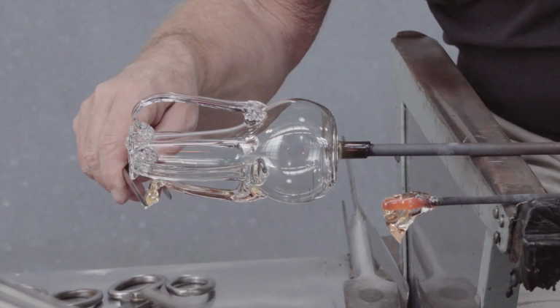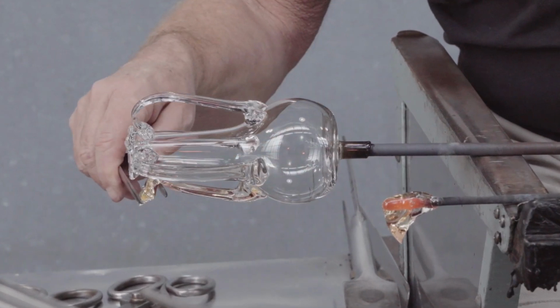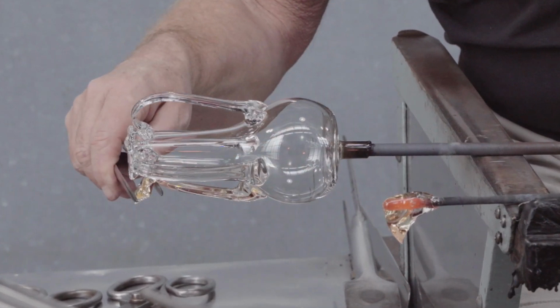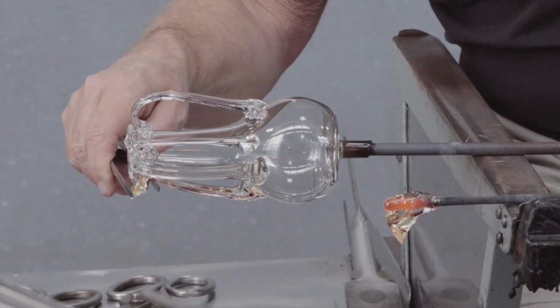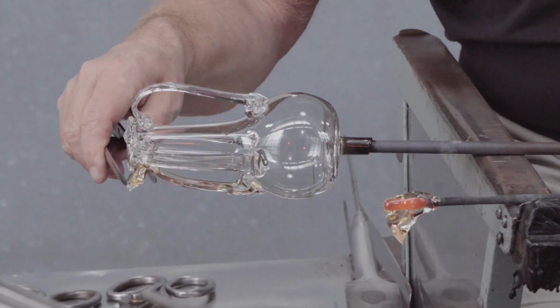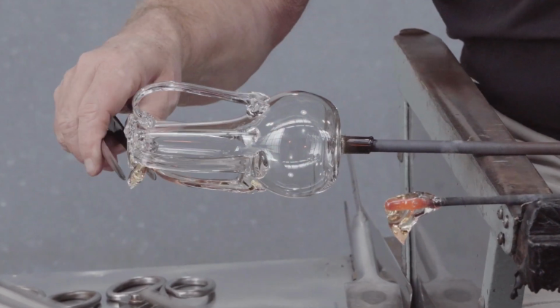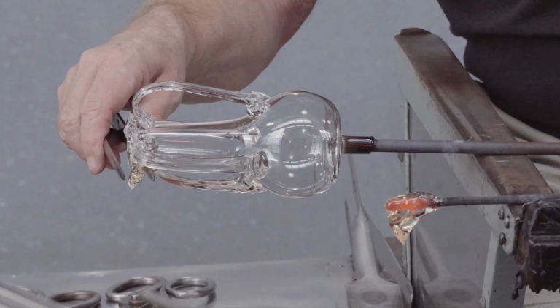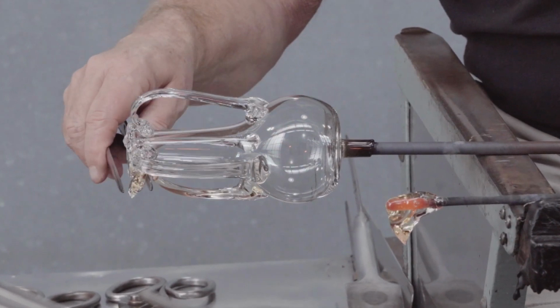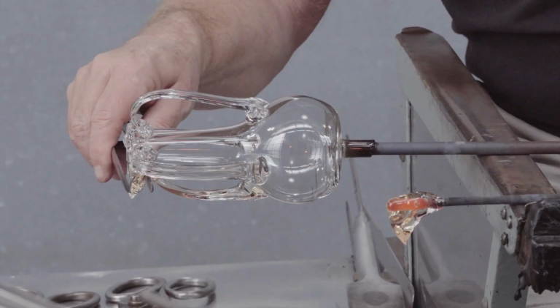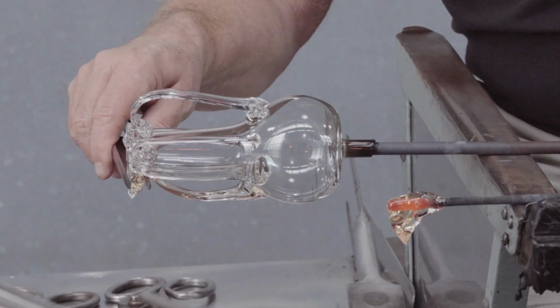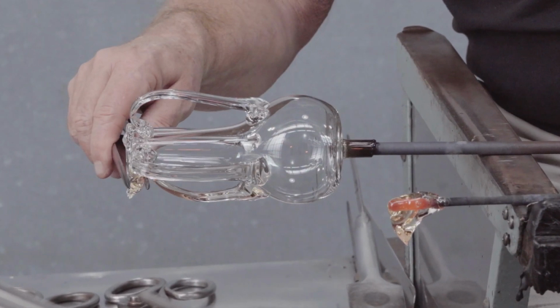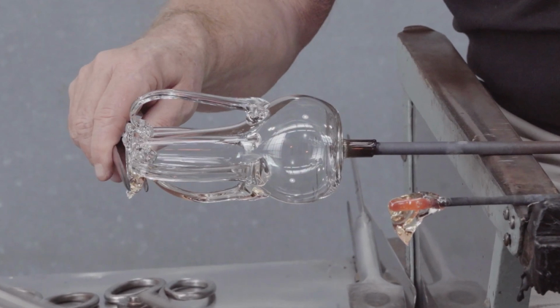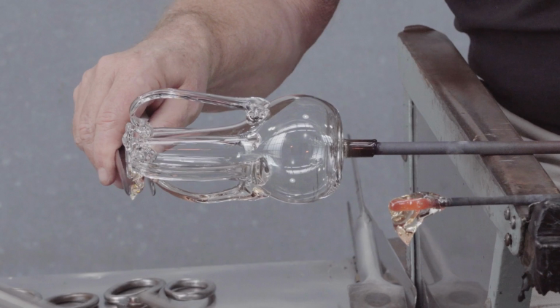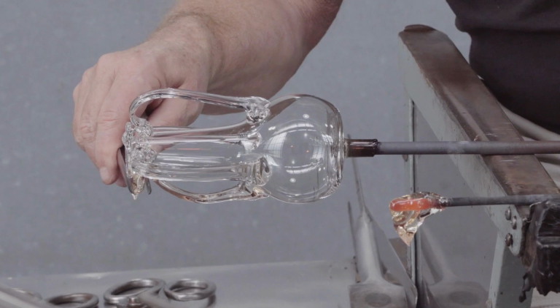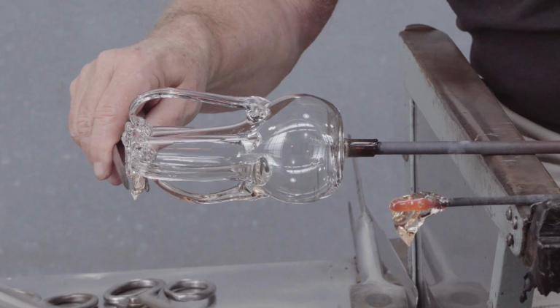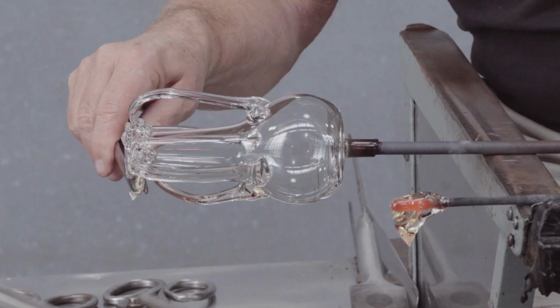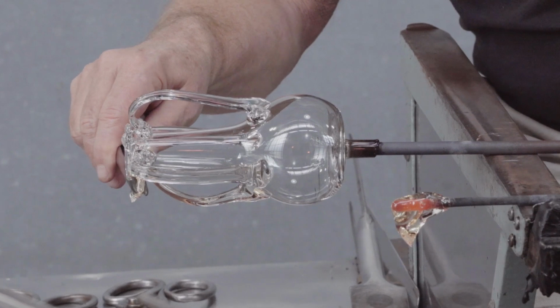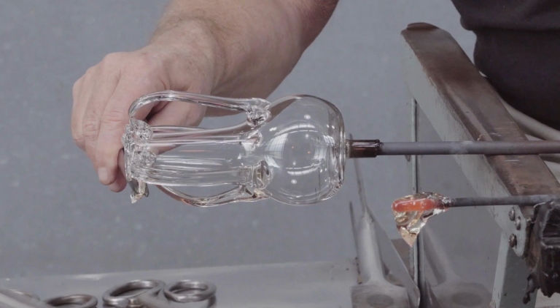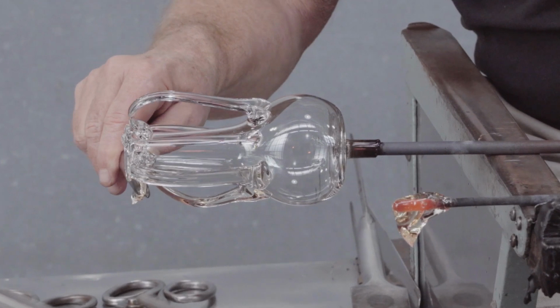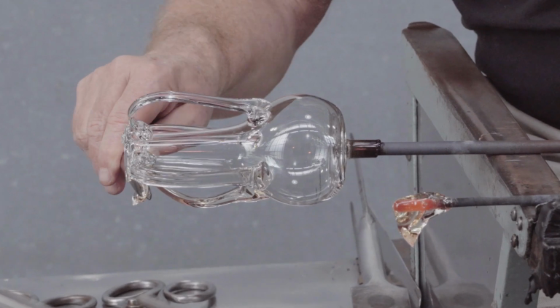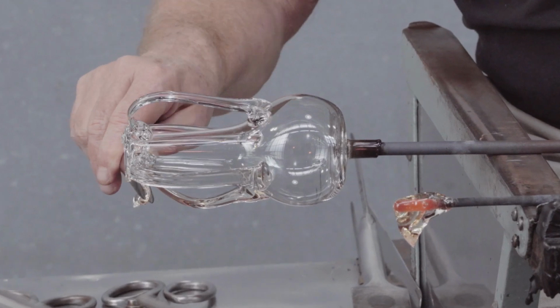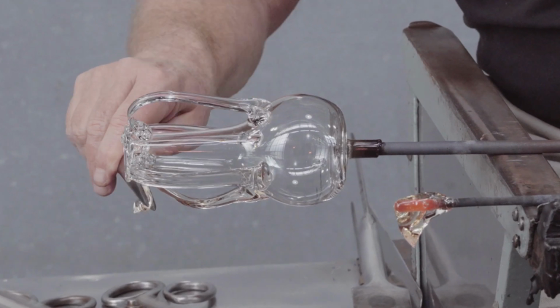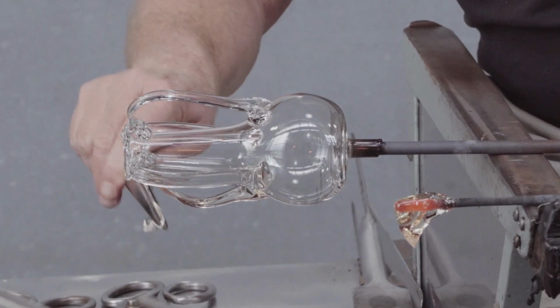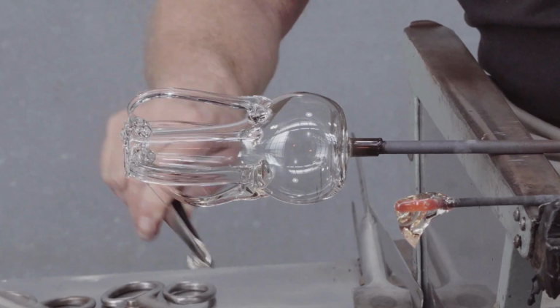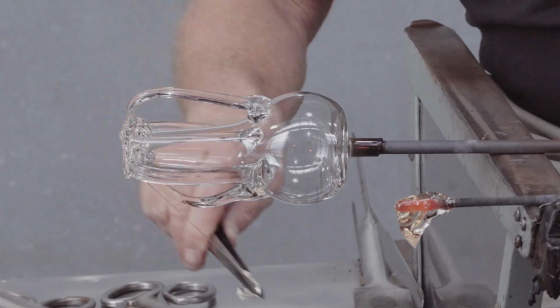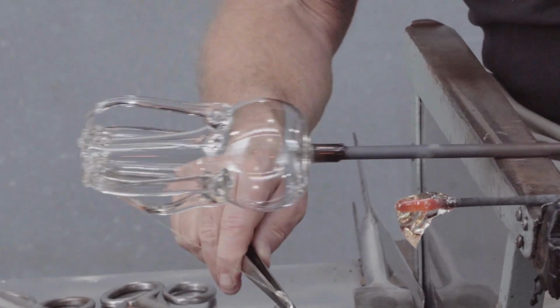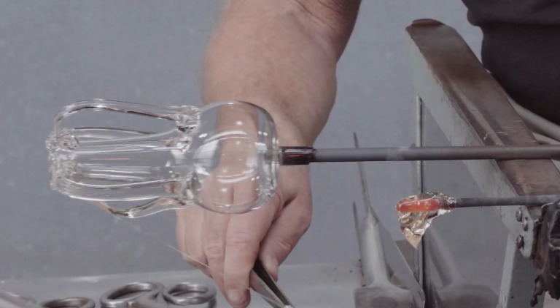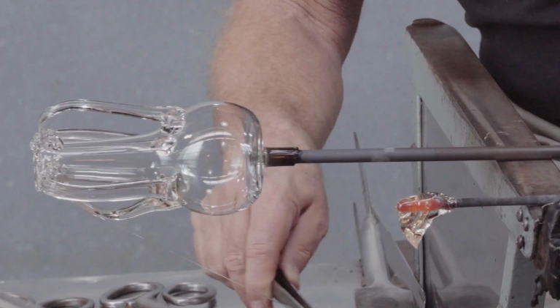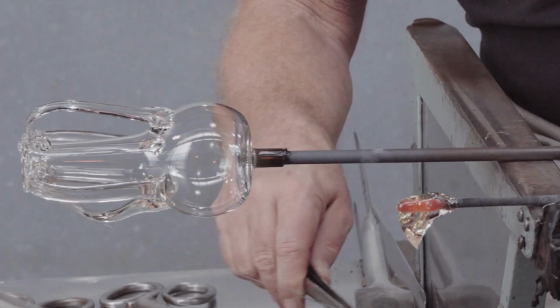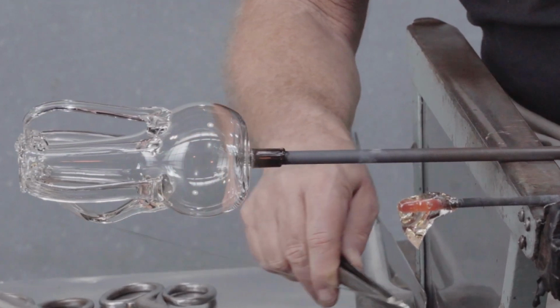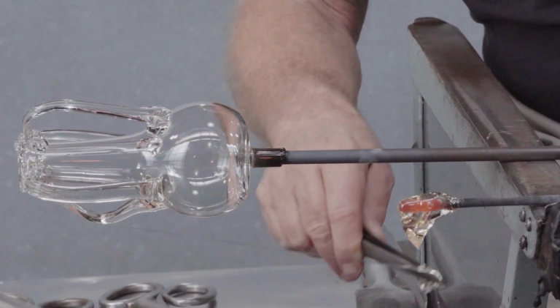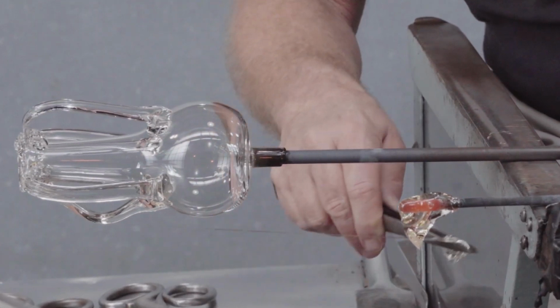Second attachment, thin thread, dragged along the handle.